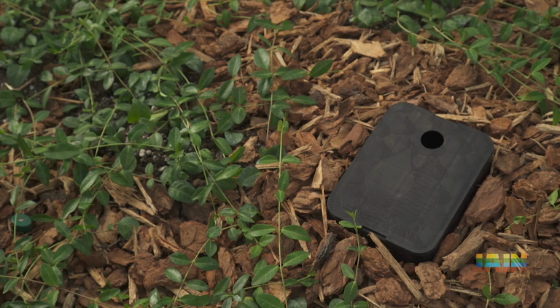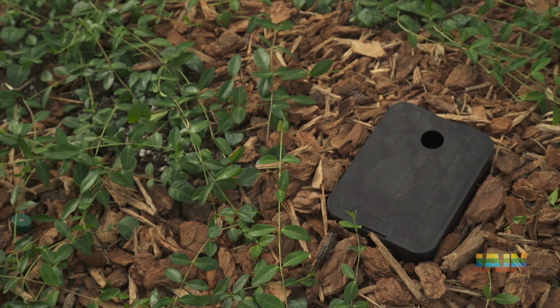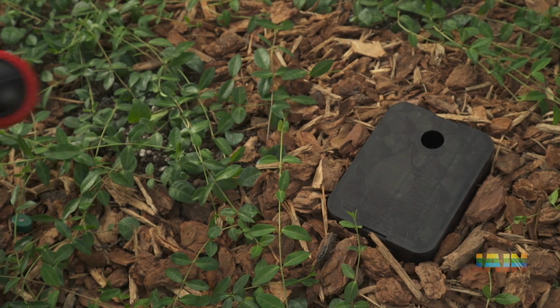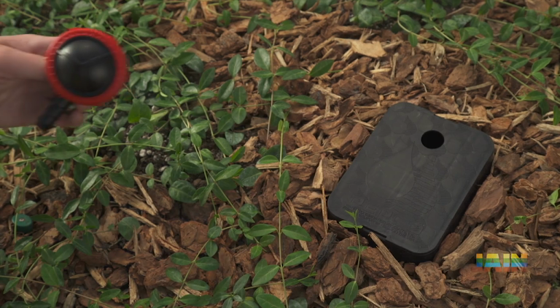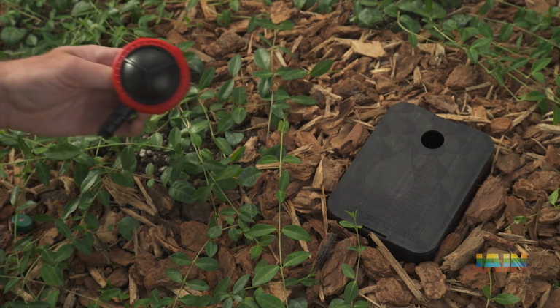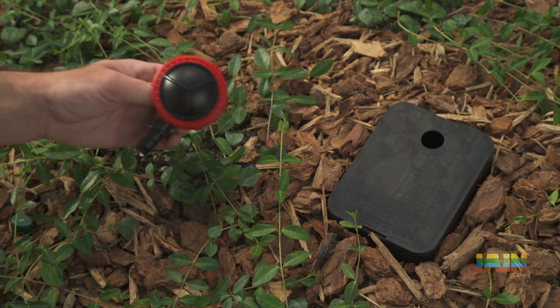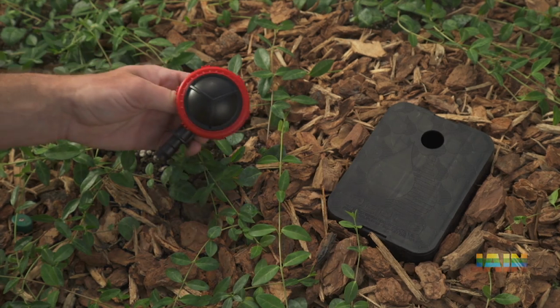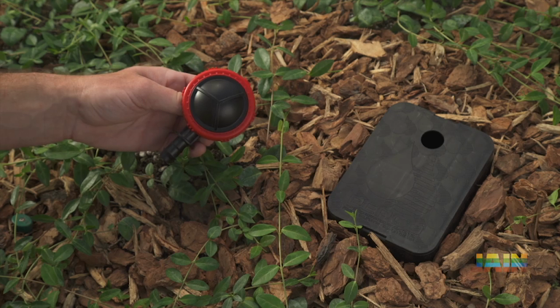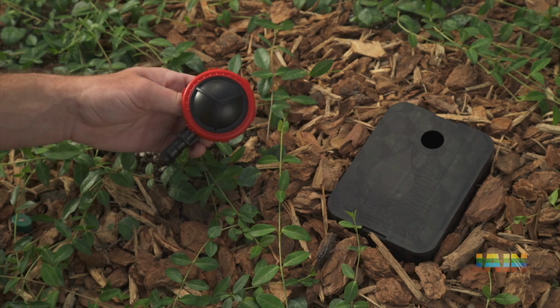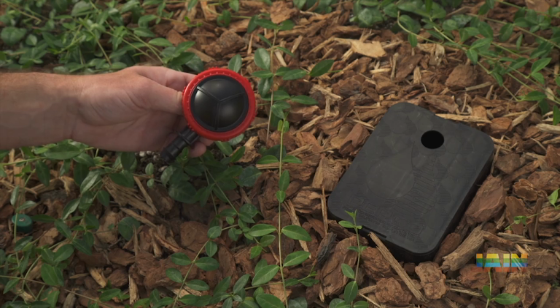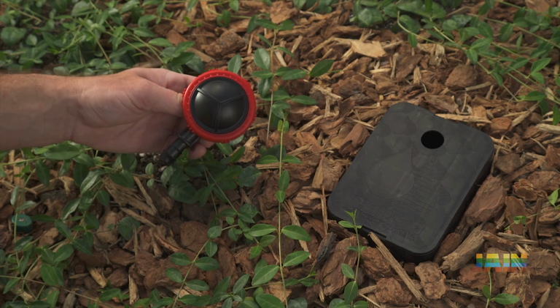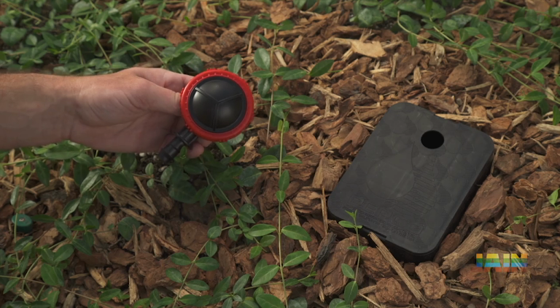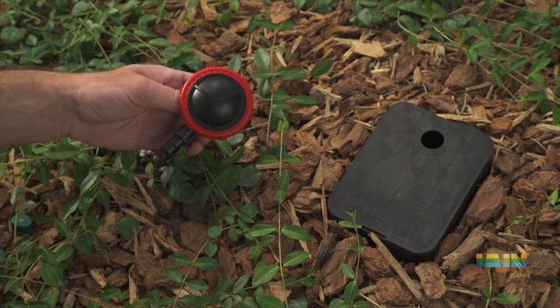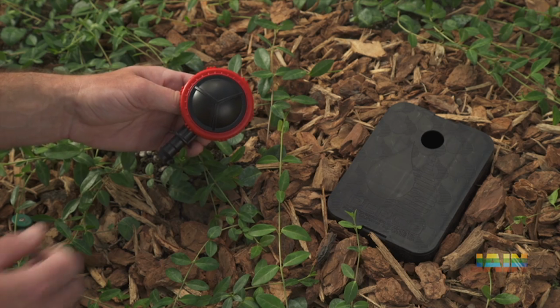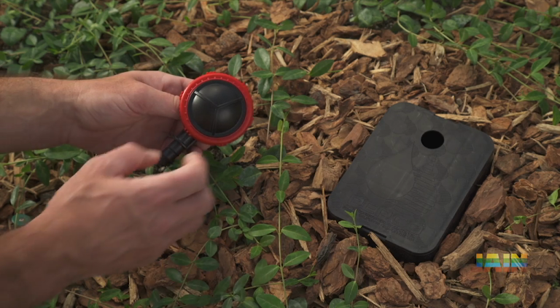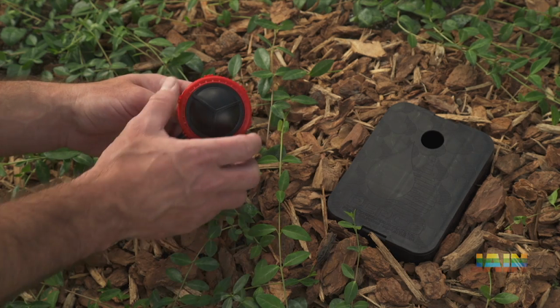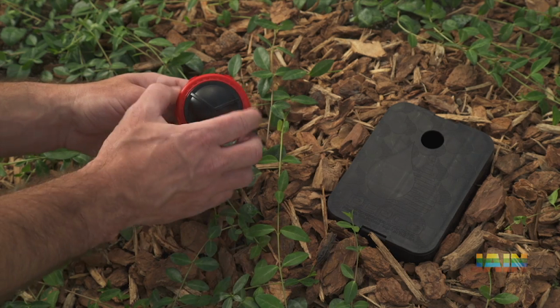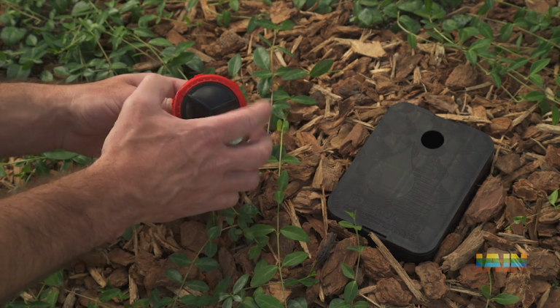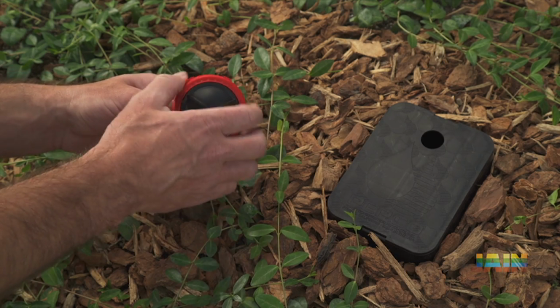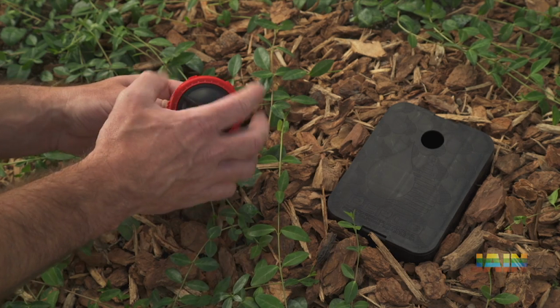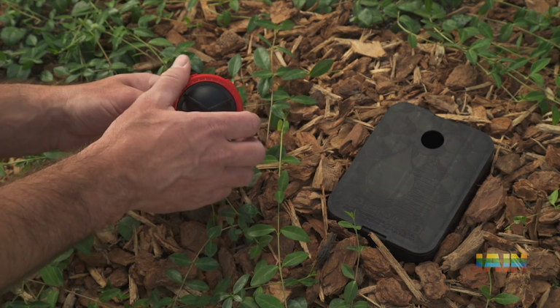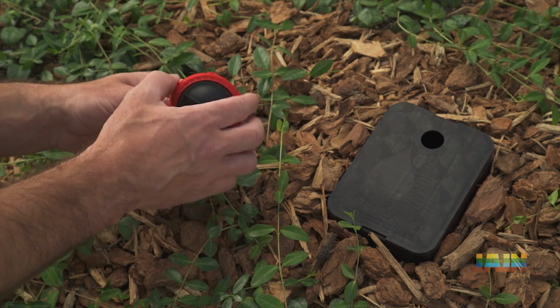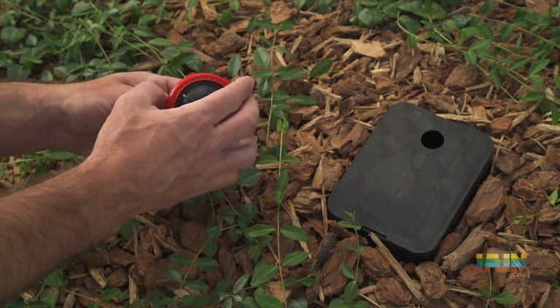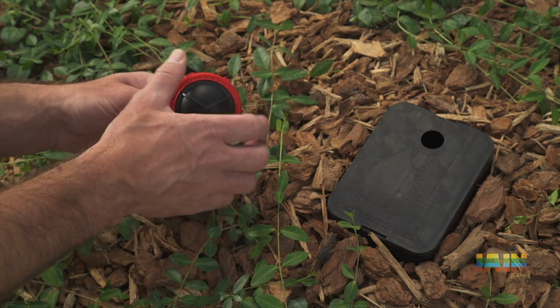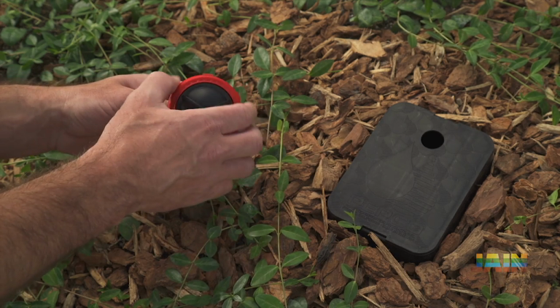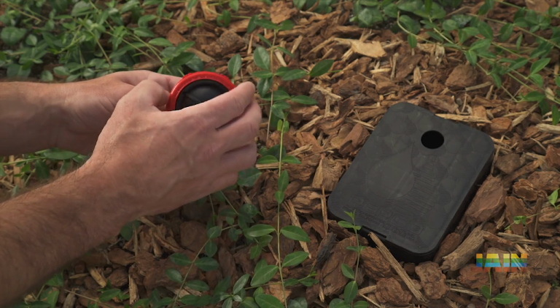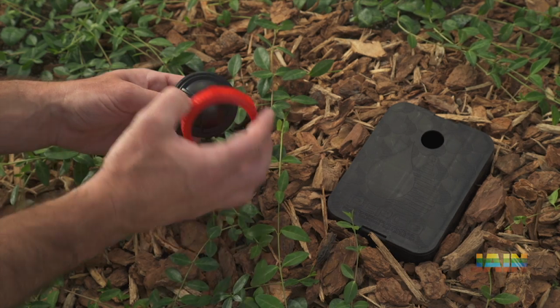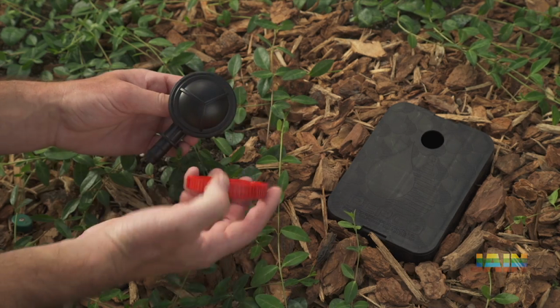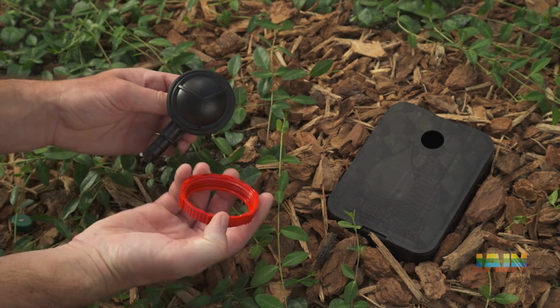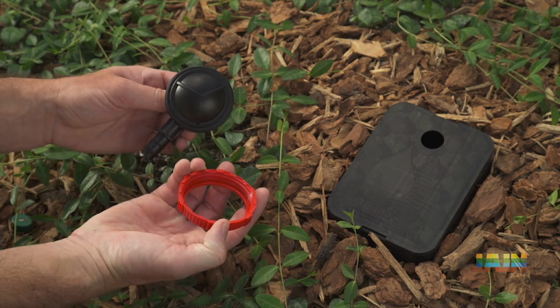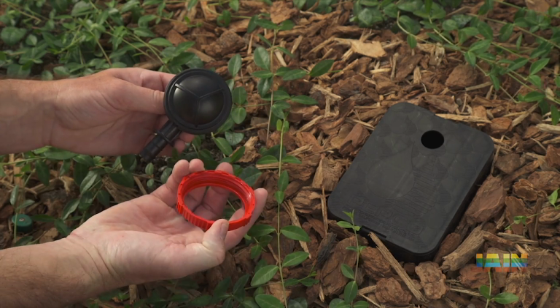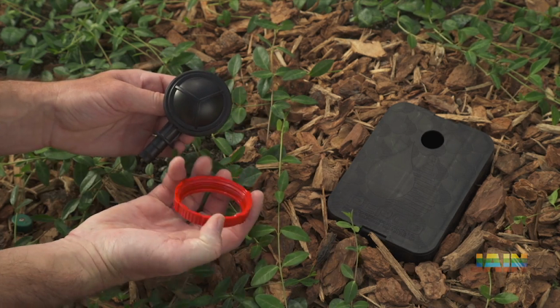In the event the air relief valve needs maintenance, twist the locking ring counter-clockwise to remove the top cover.